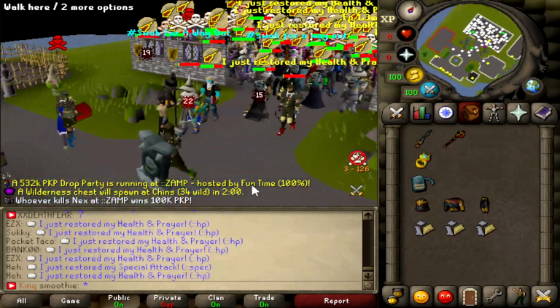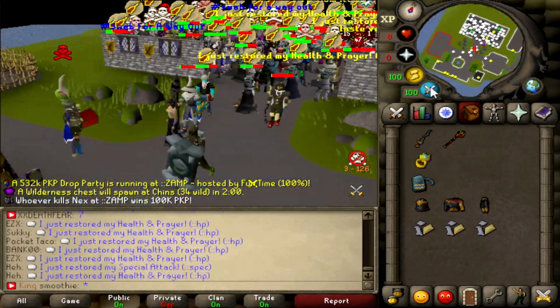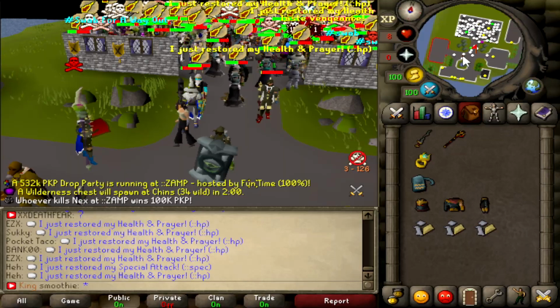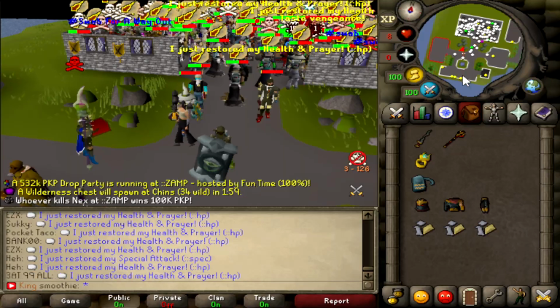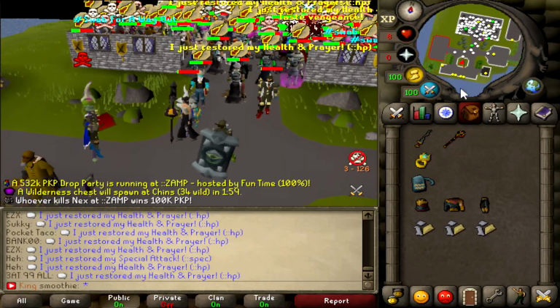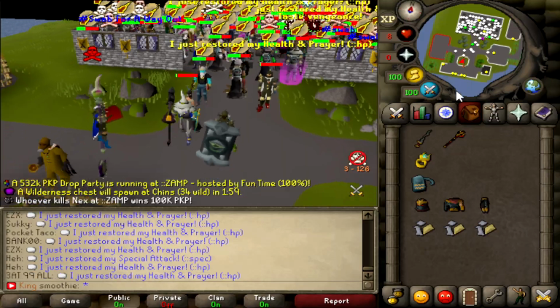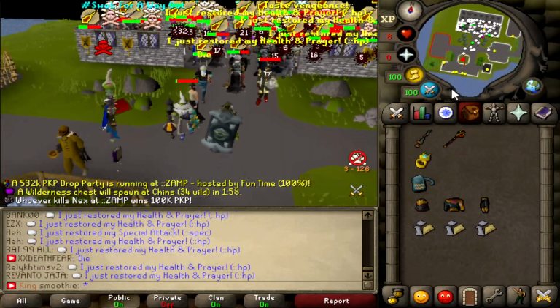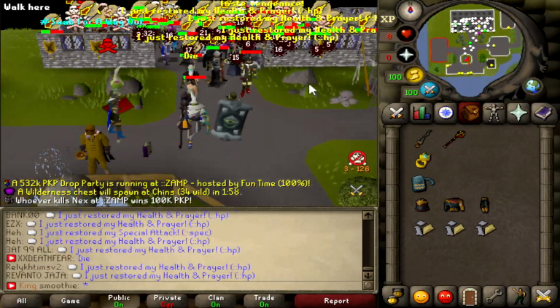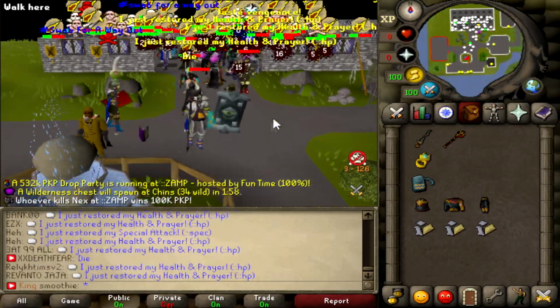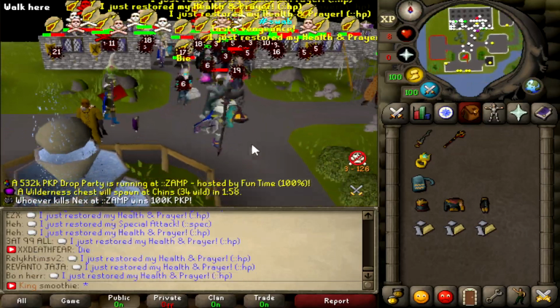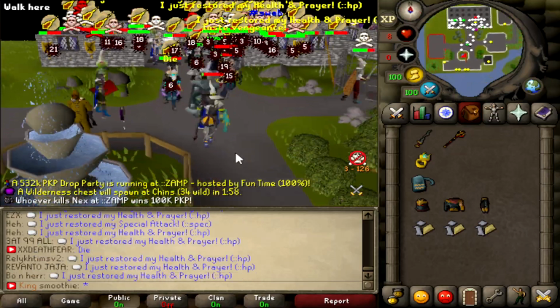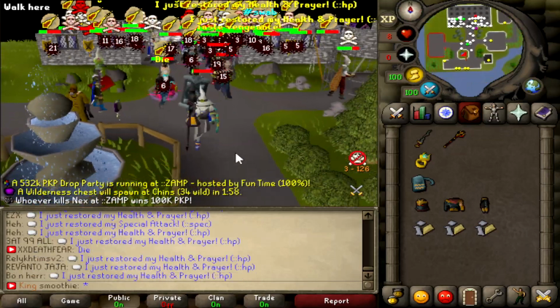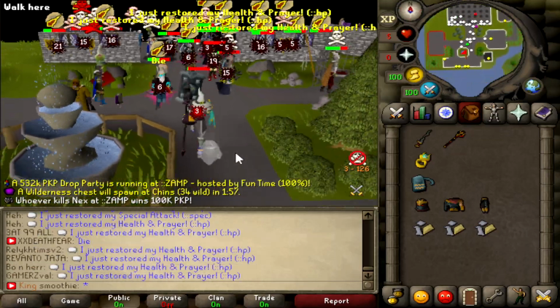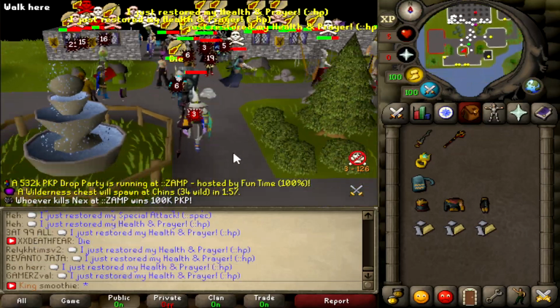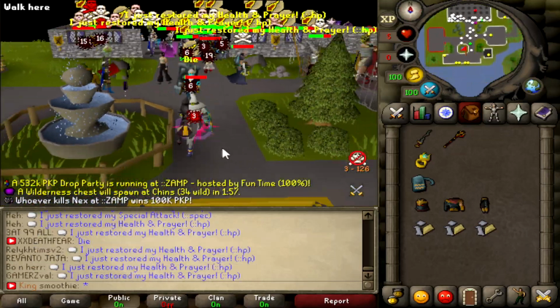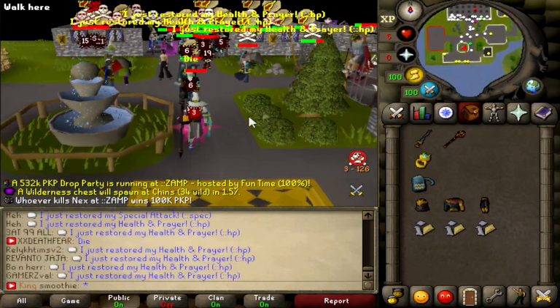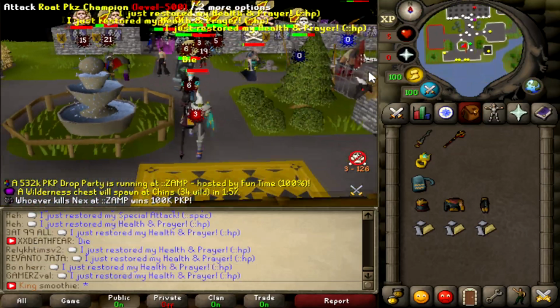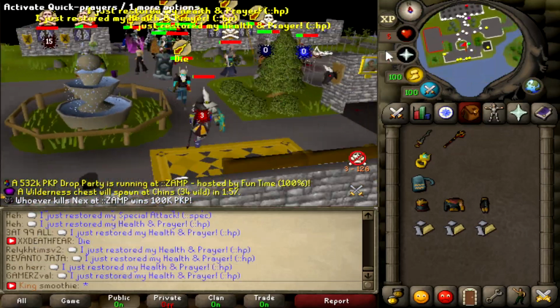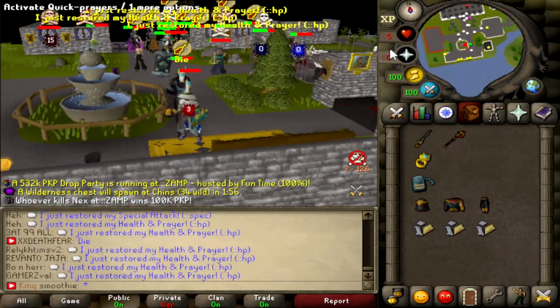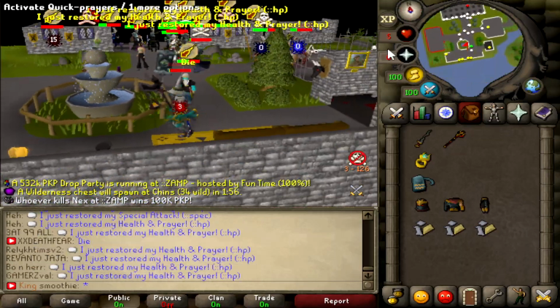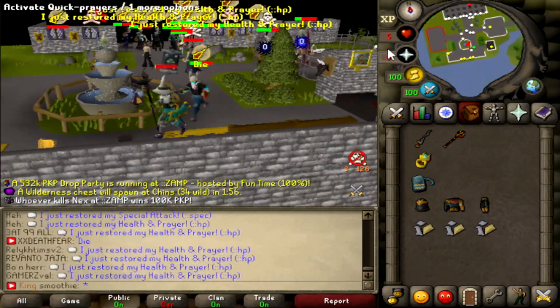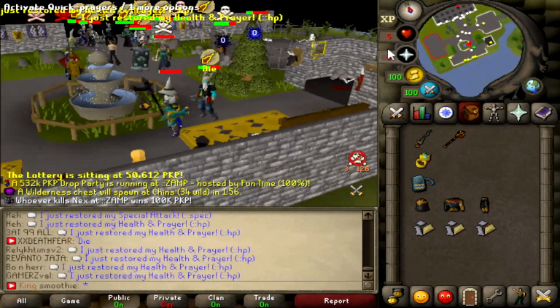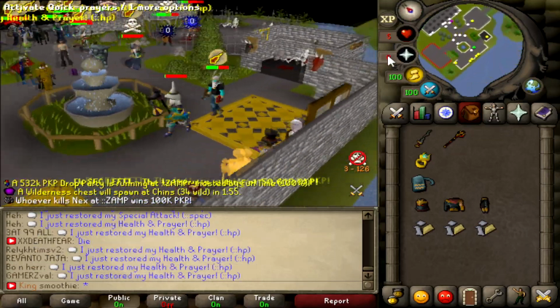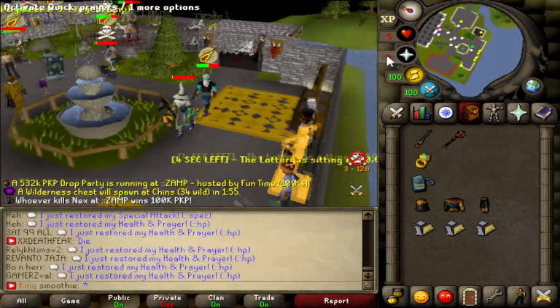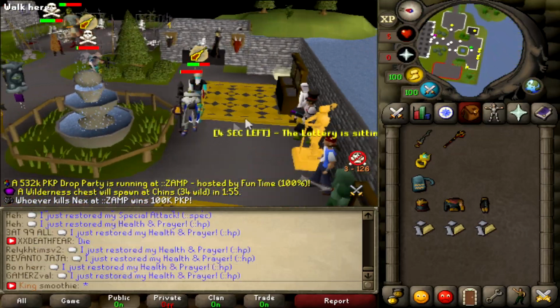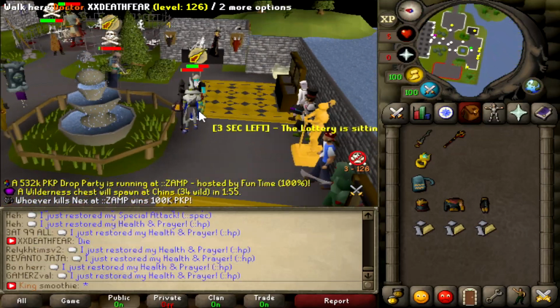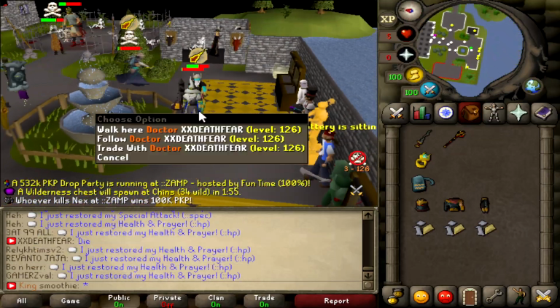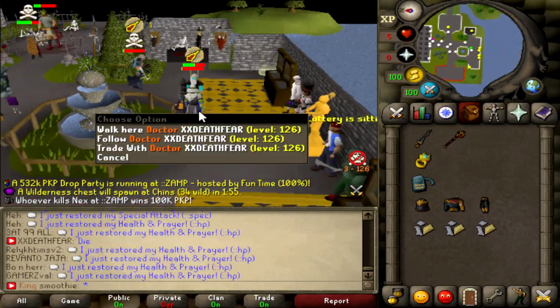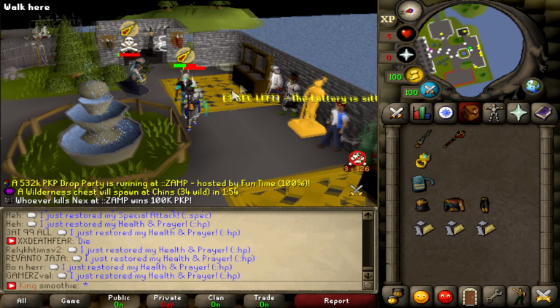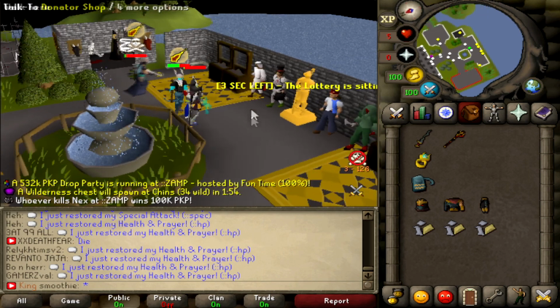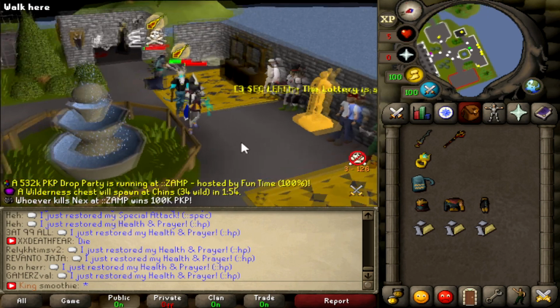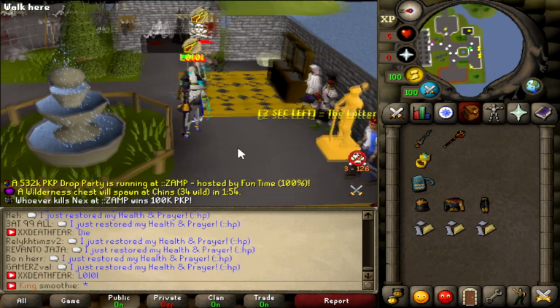Oh my god — run, run, run, I'm dying! Holy shit, 5 HP. Crazy.